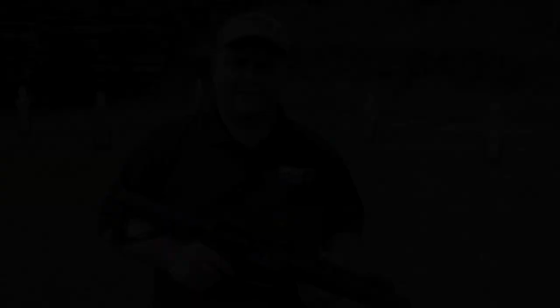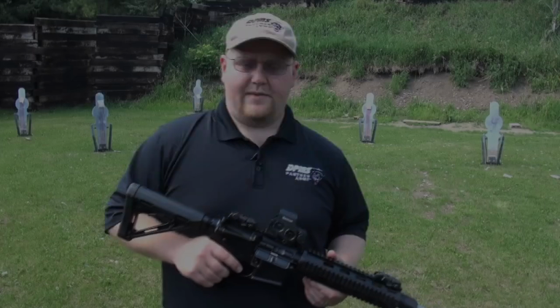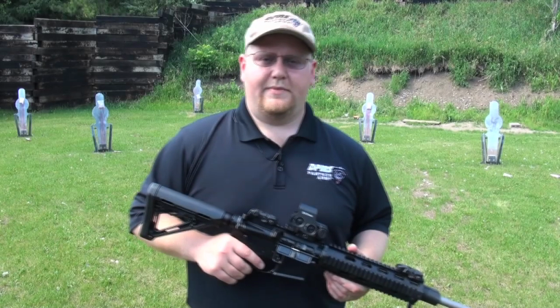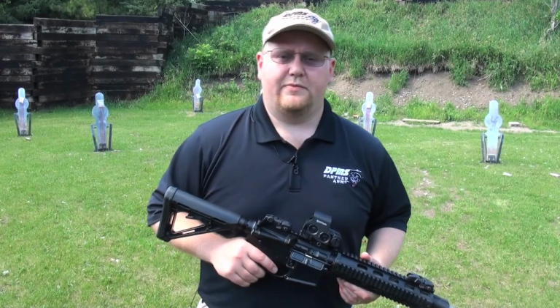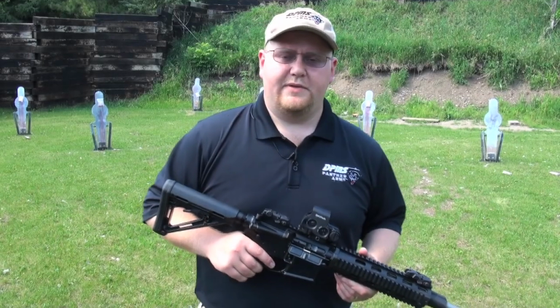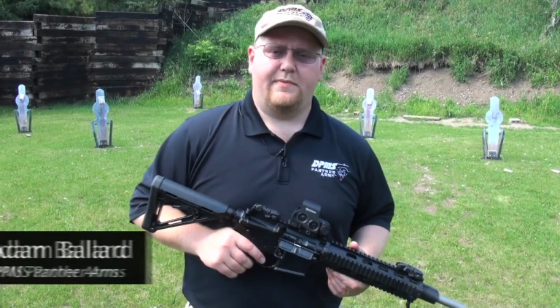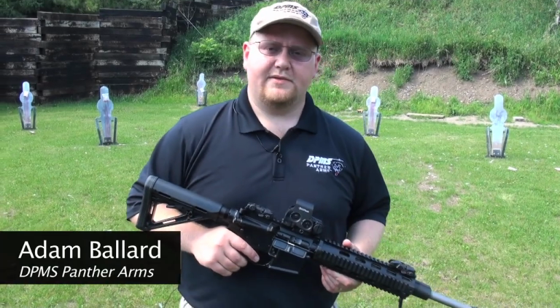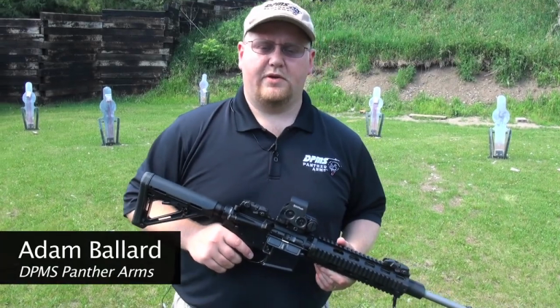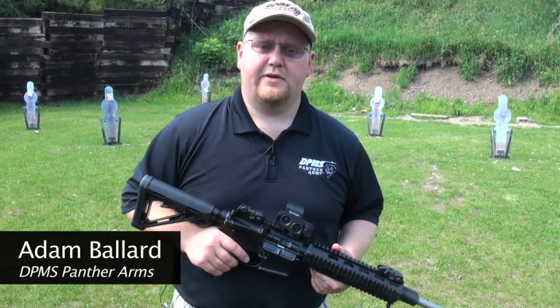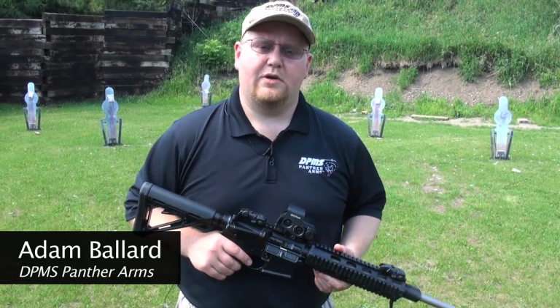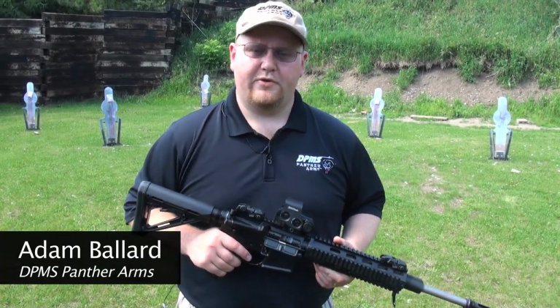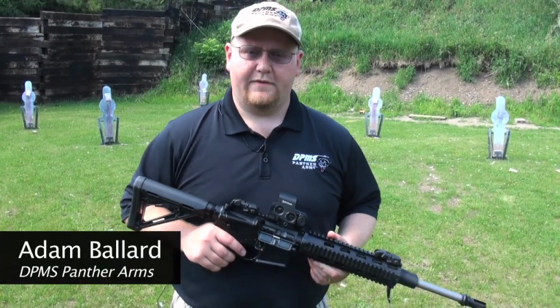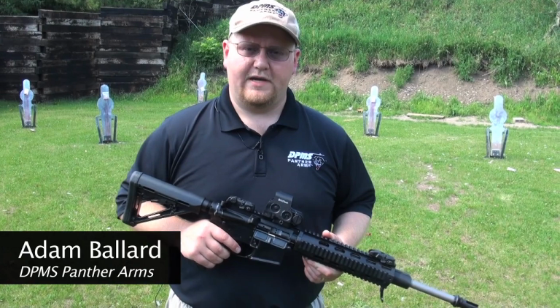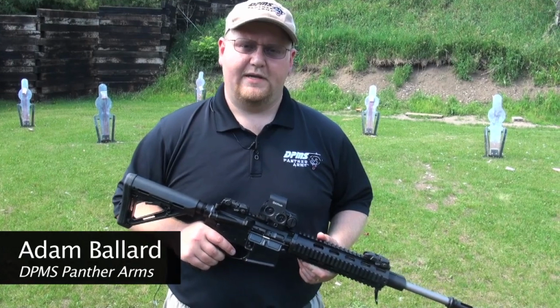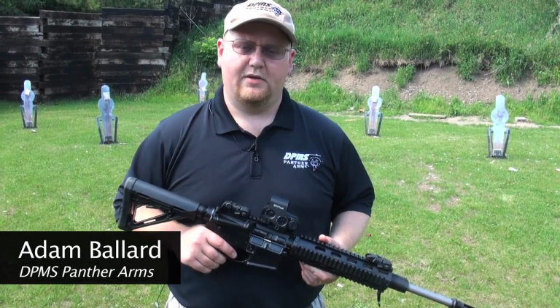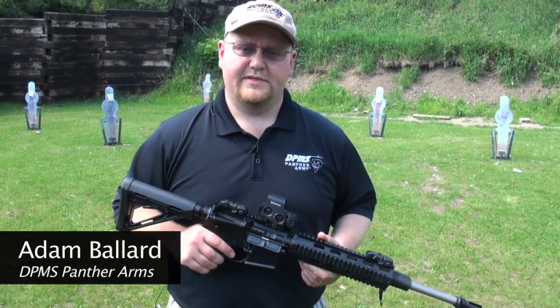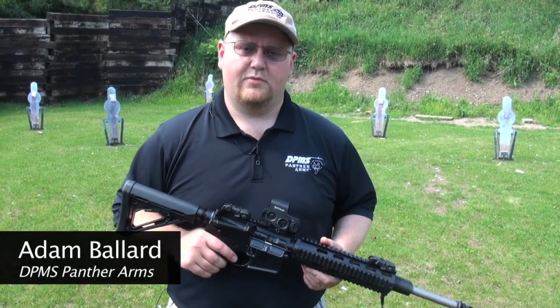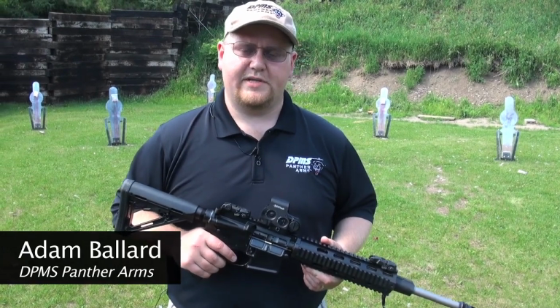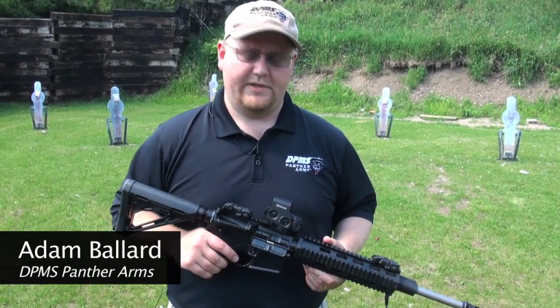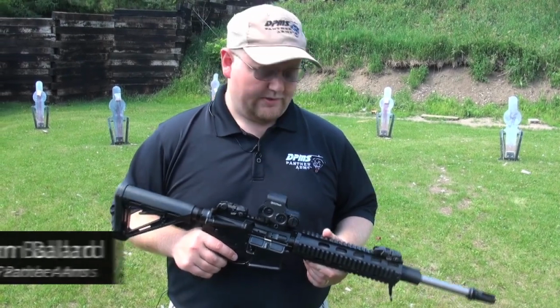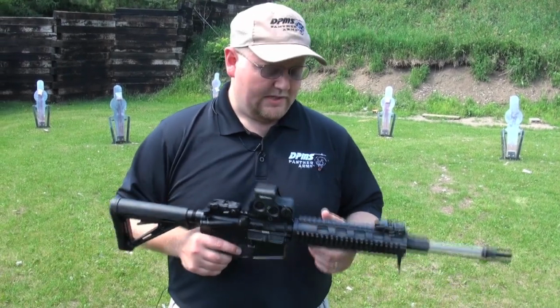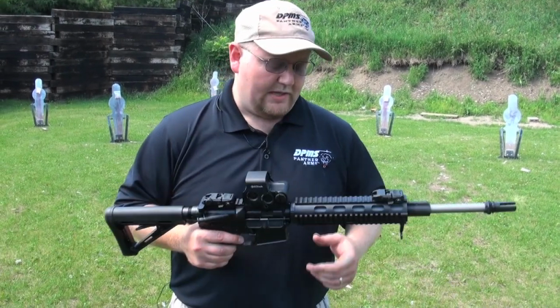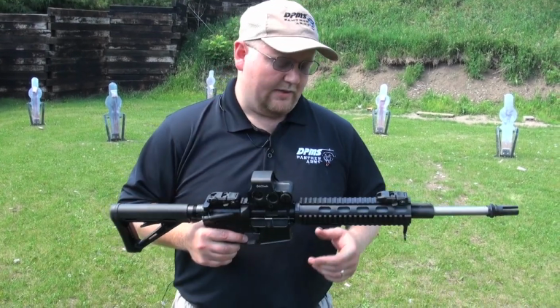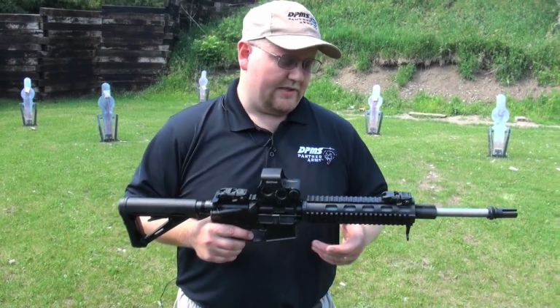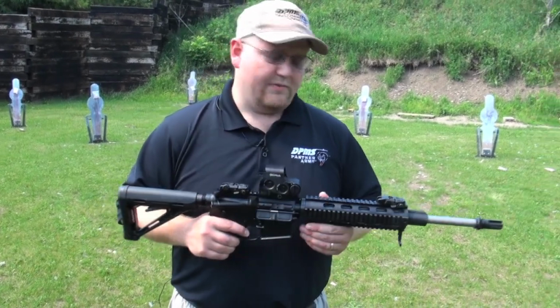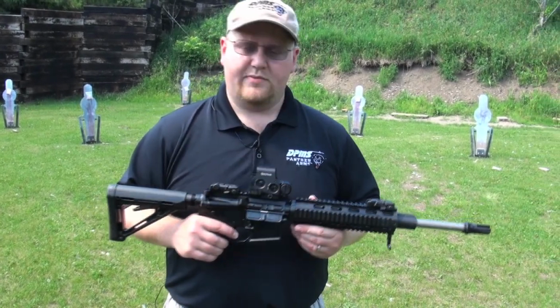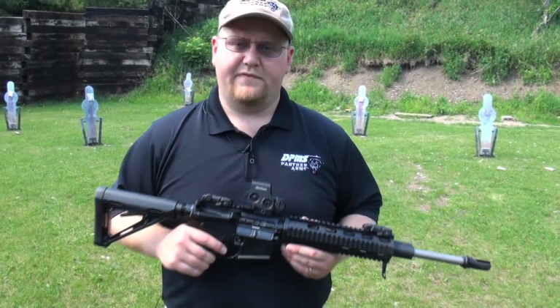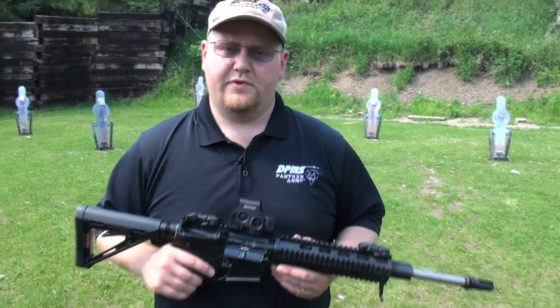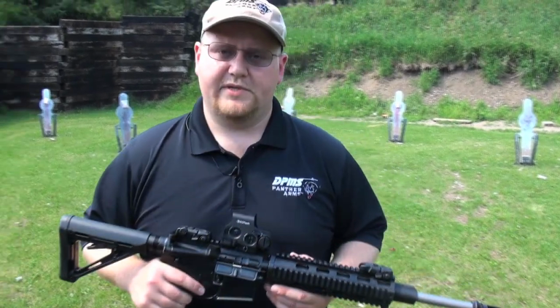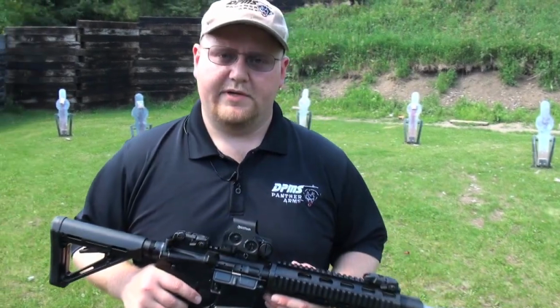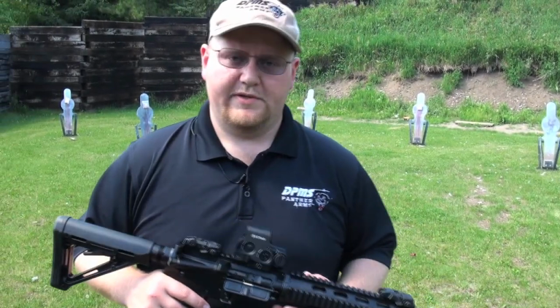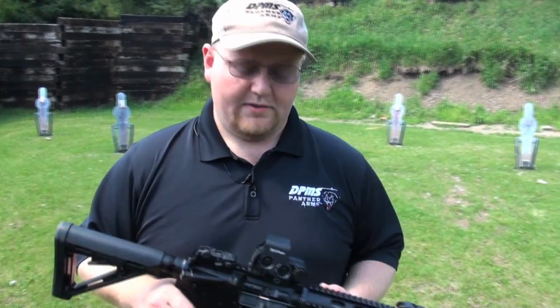Hi, I'm Adam Ballard with DPMS, and we're out here at Outbreak Omega 5 at Allmans in Morristown, Minnesota, and I'm going to talk to you about some of the rifles we're using out here this year.